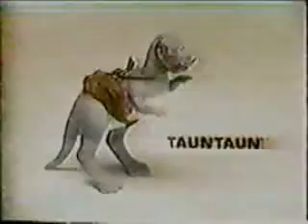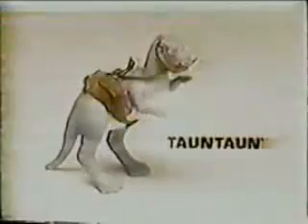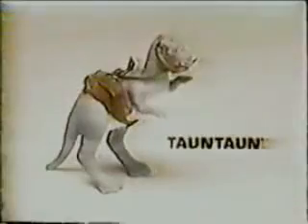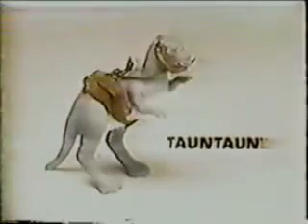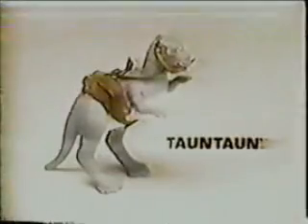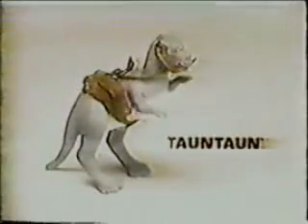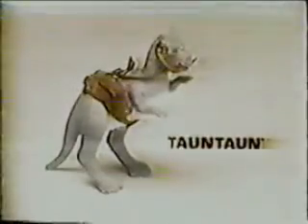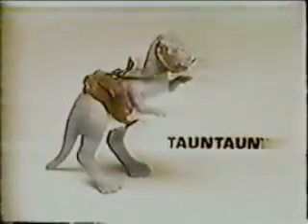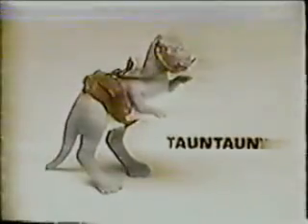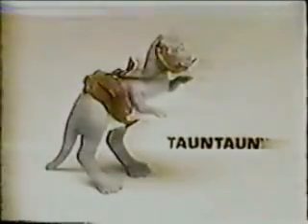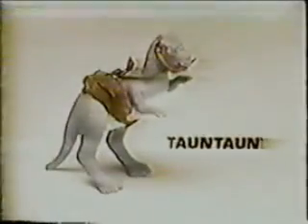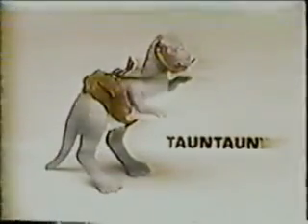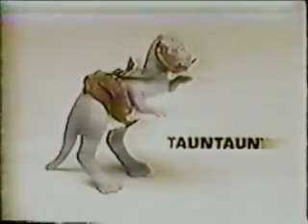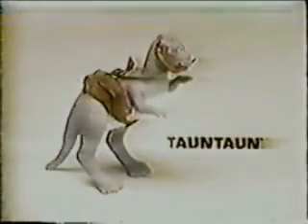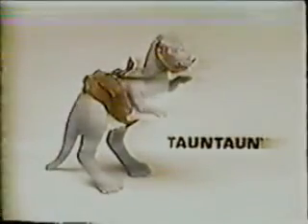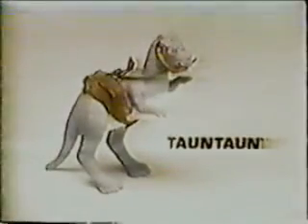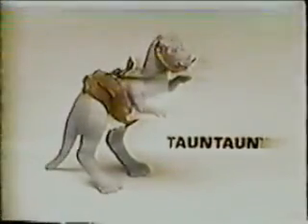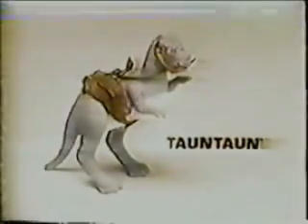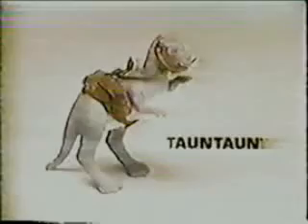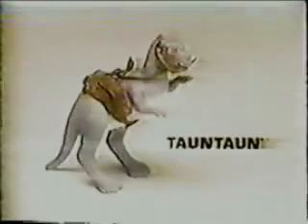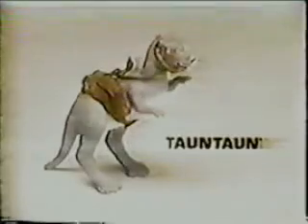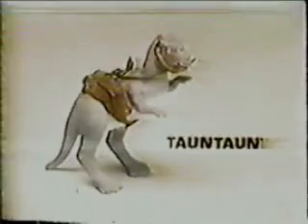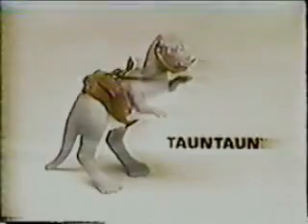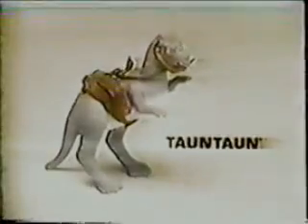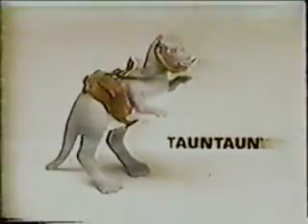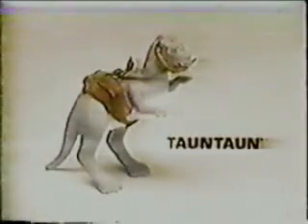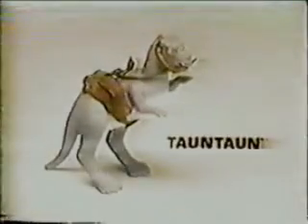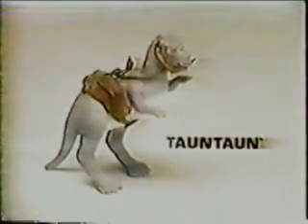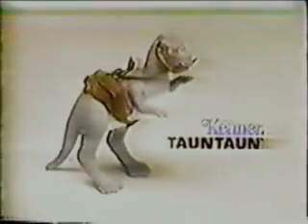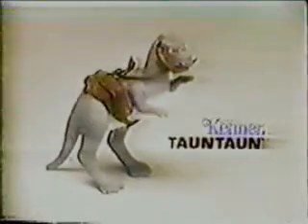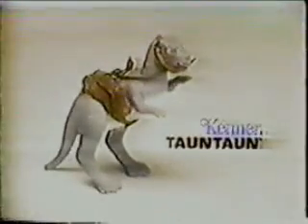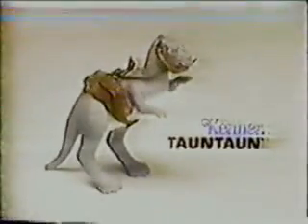Tauntaun from Star Wars: The Empire Strikes Back collection. Action figures each sold separately. From Kenner.